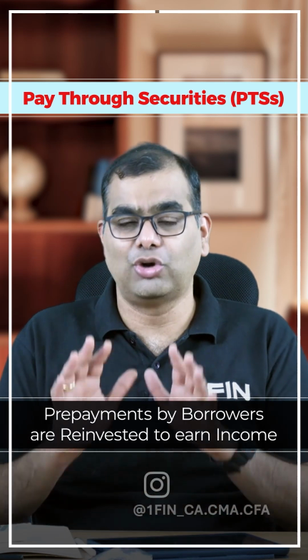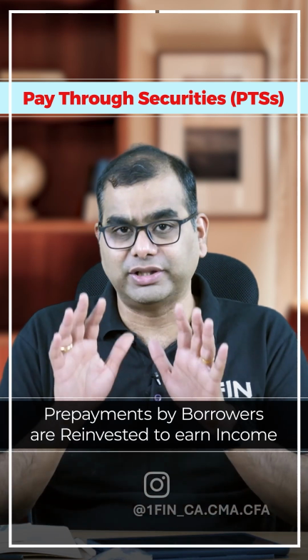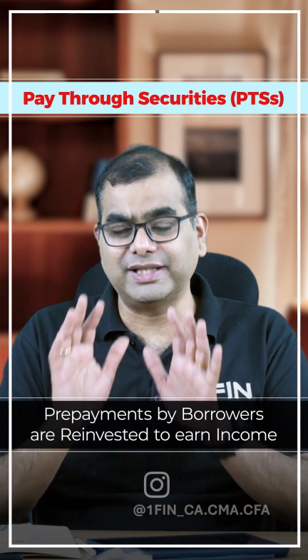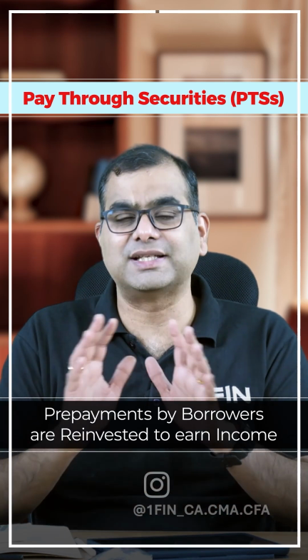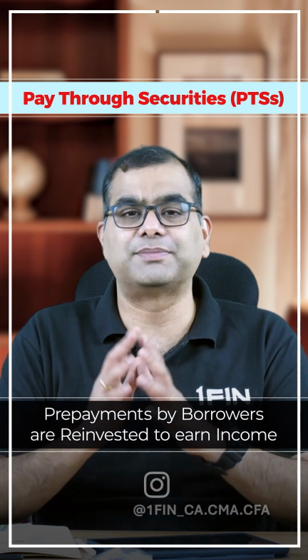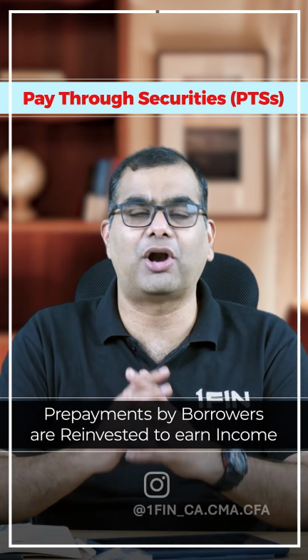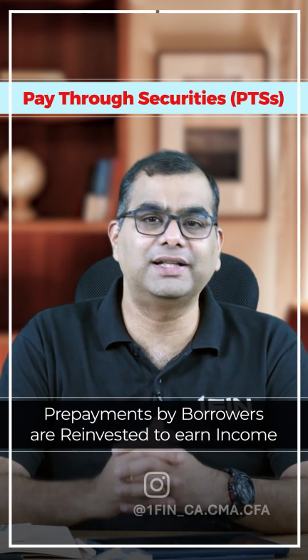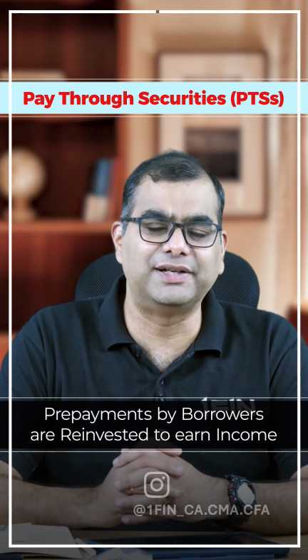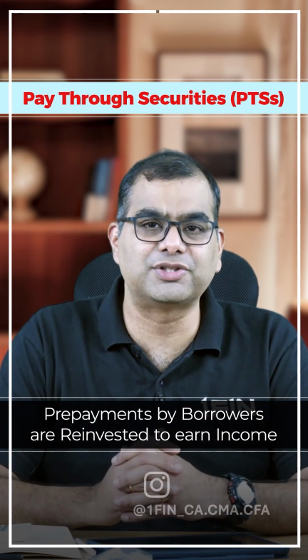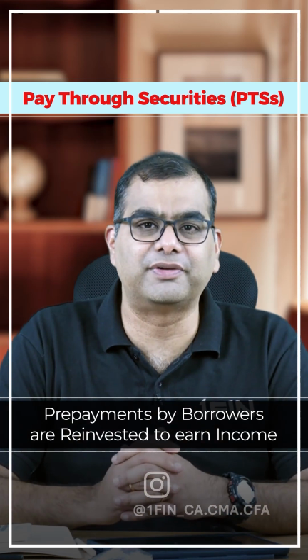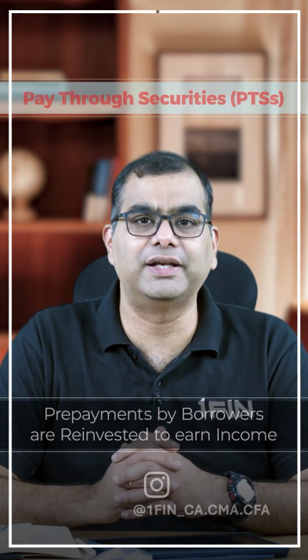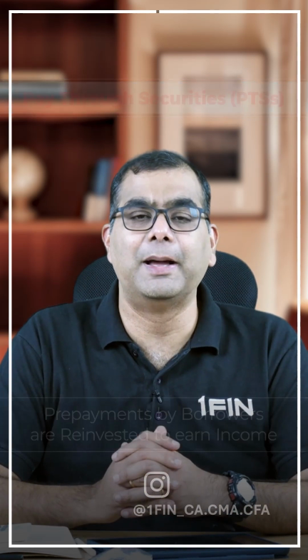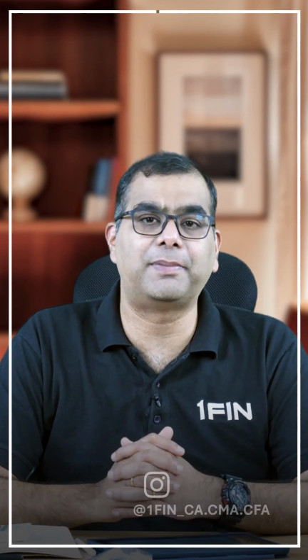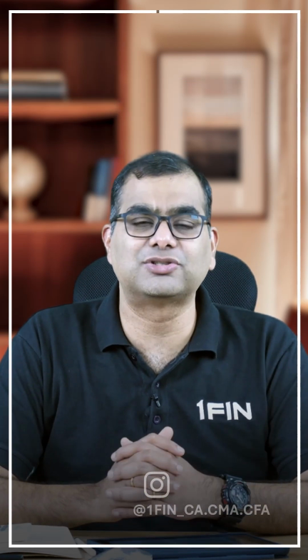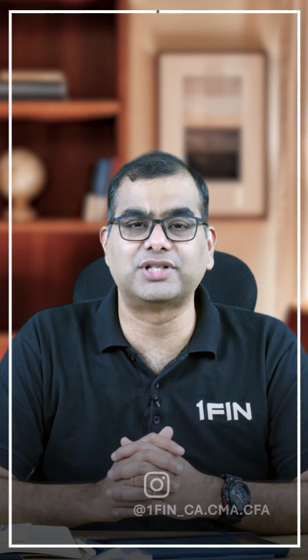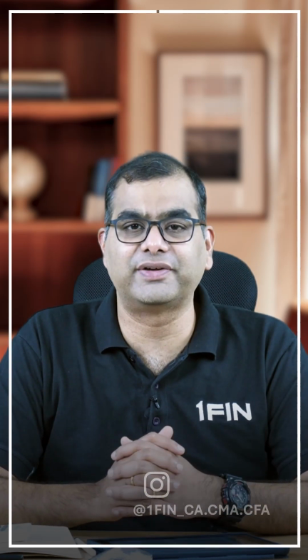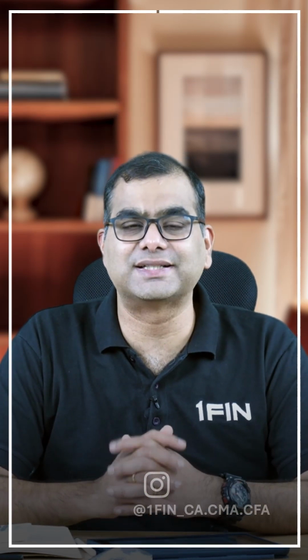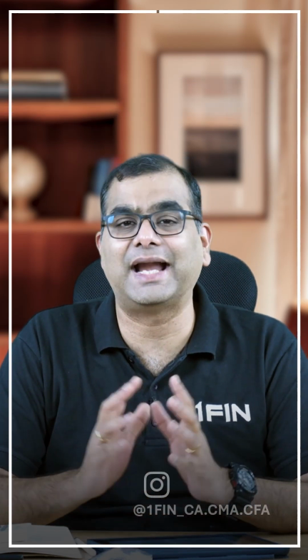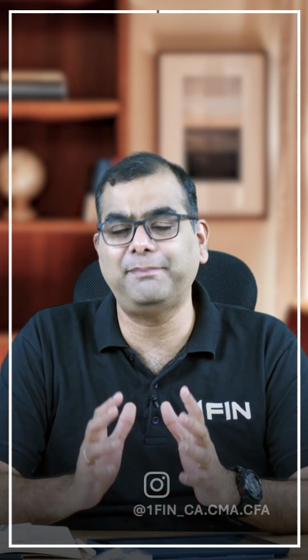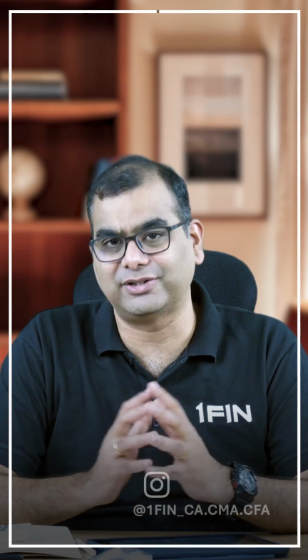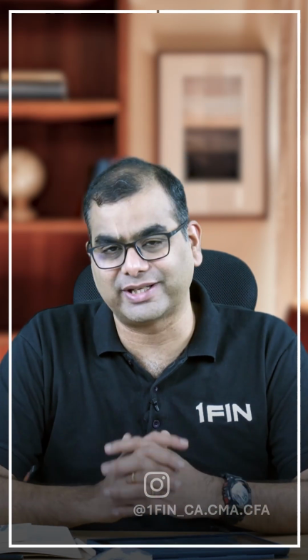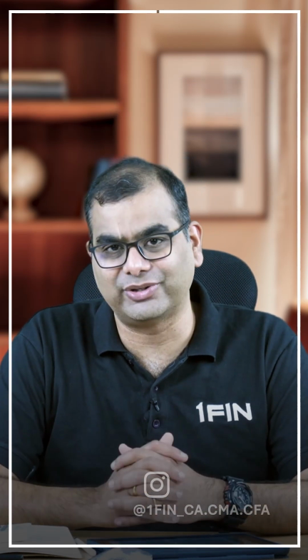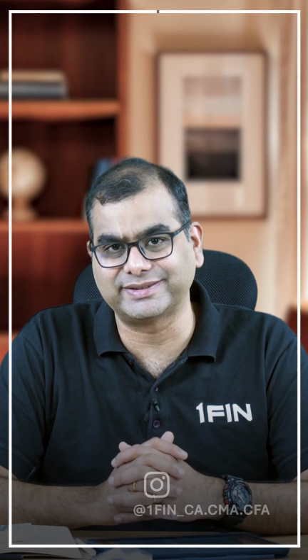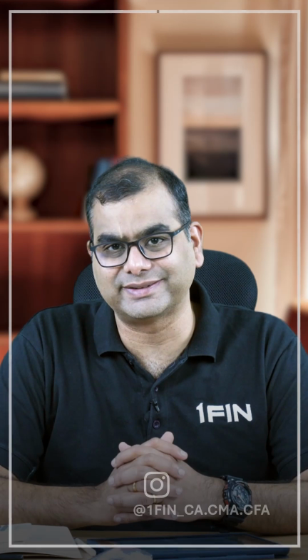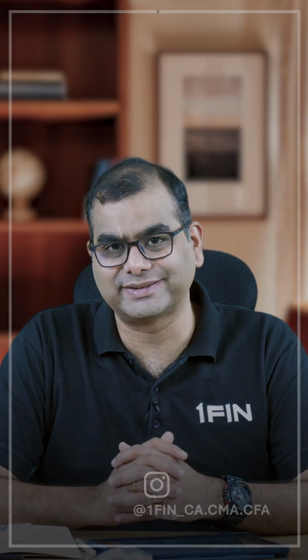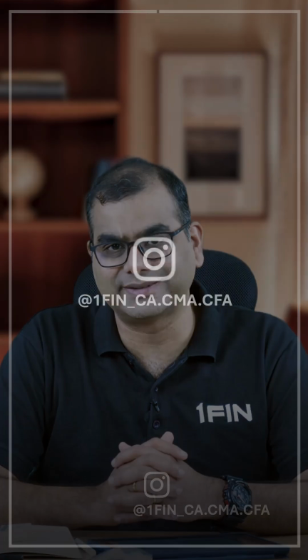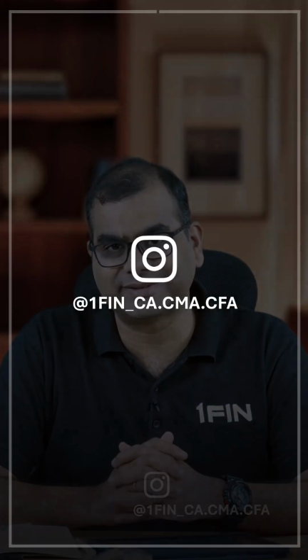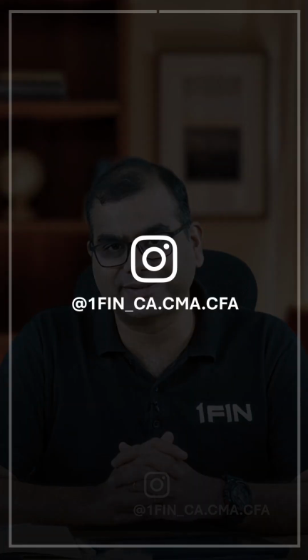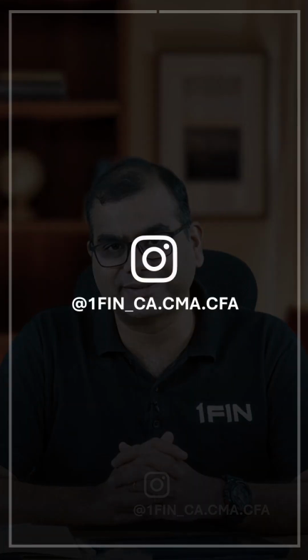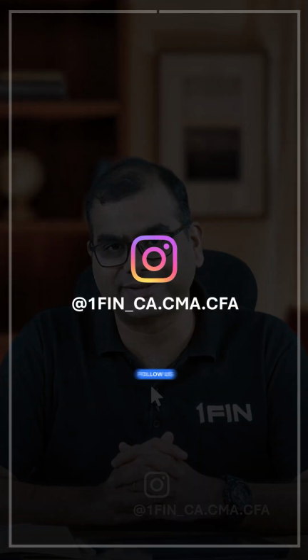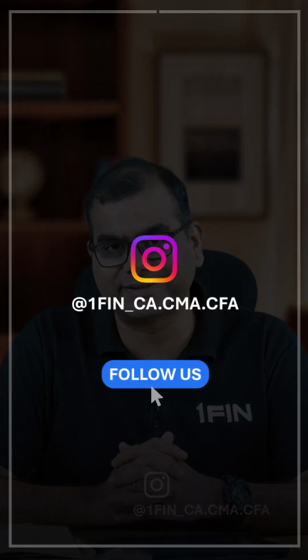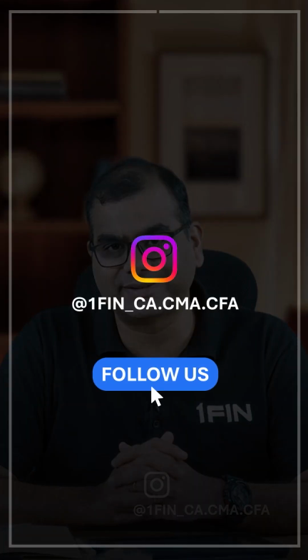So this is broadly the difference between pass-through certificates and pay-through securities. Thanks, guys. Have a great evening.